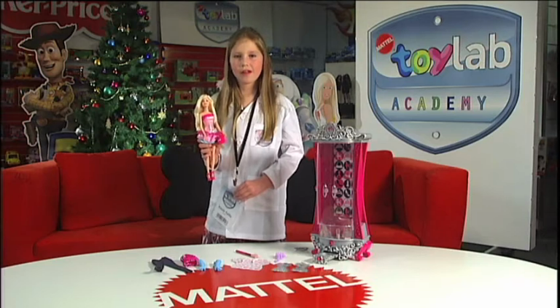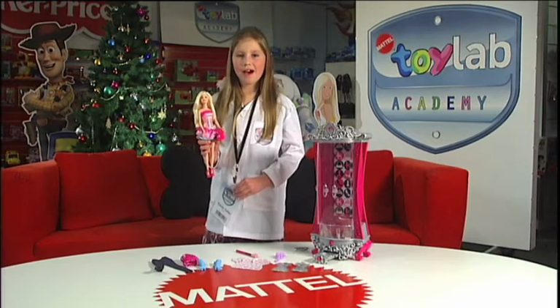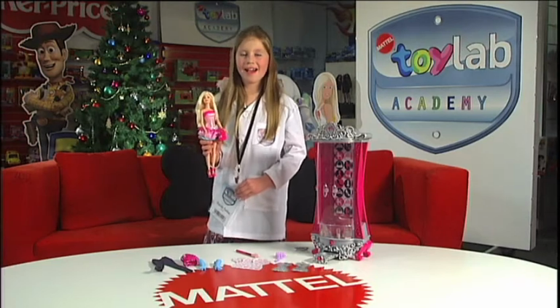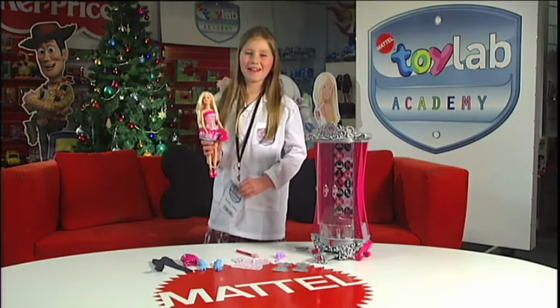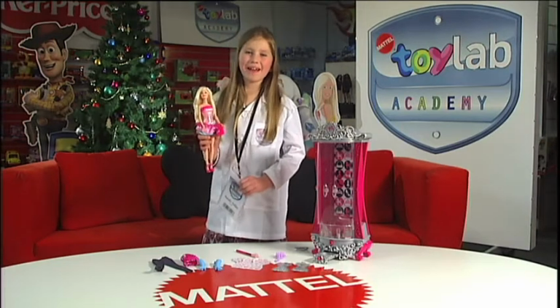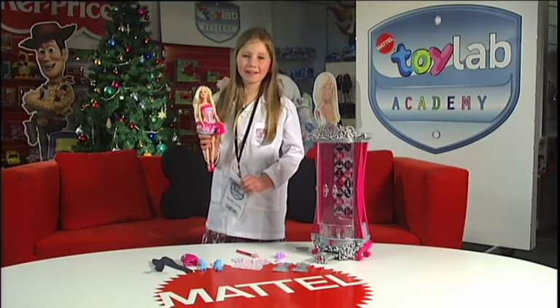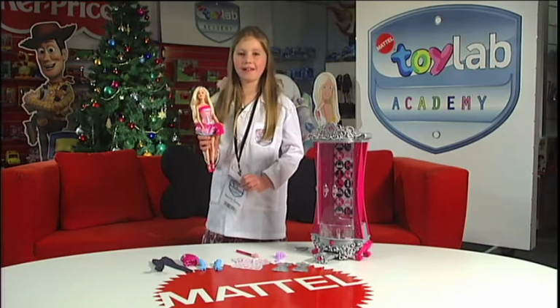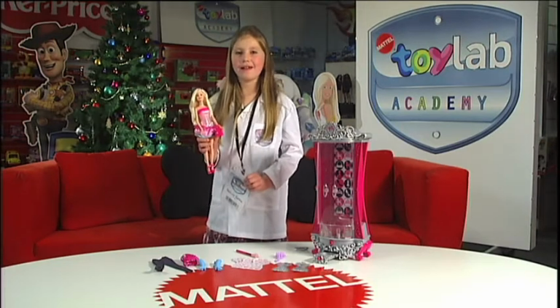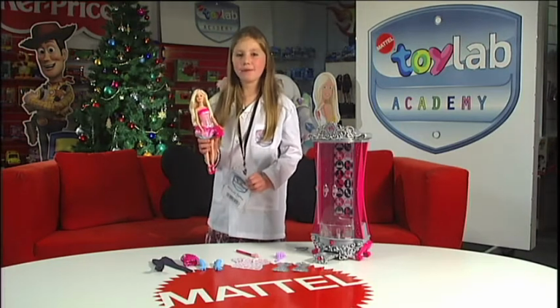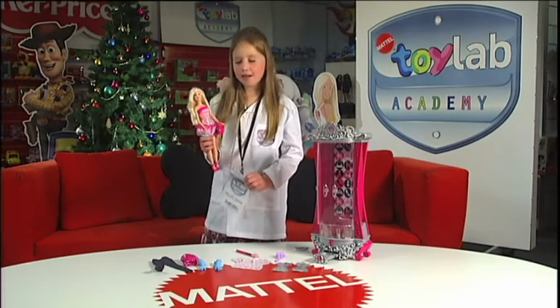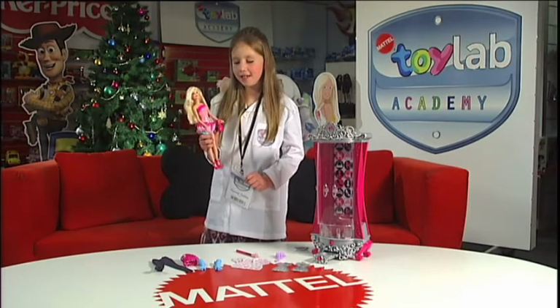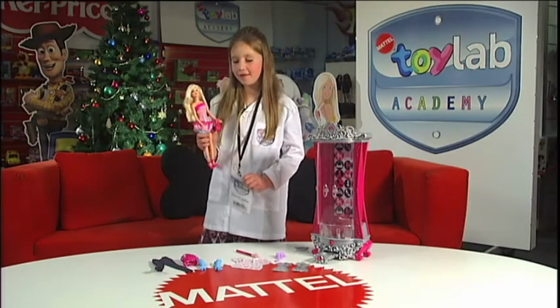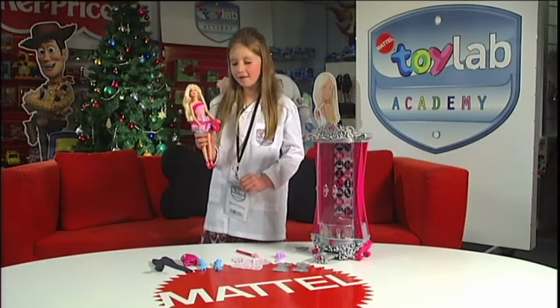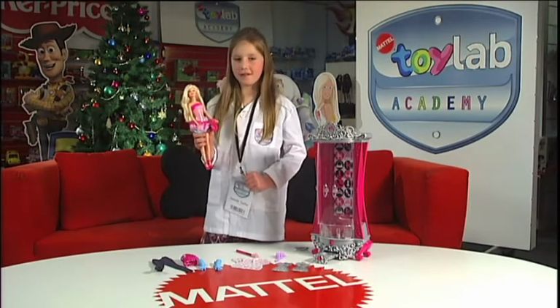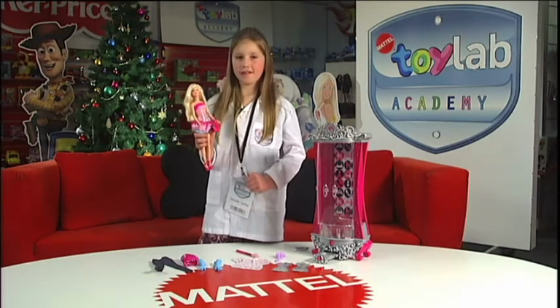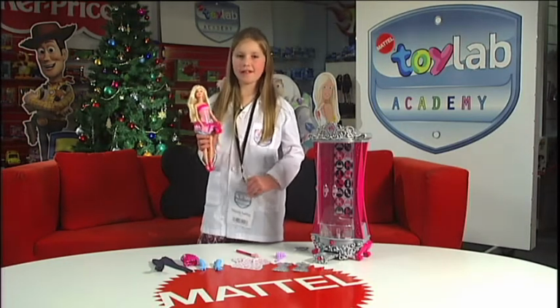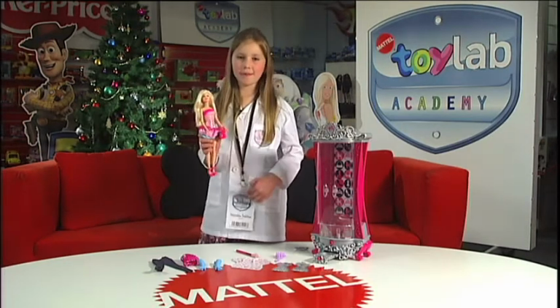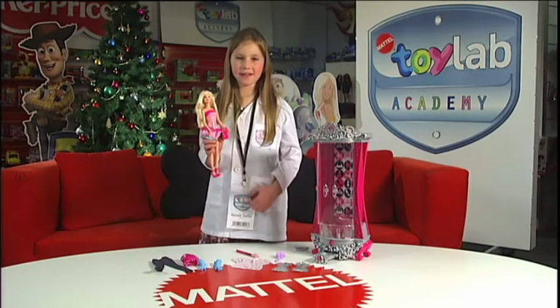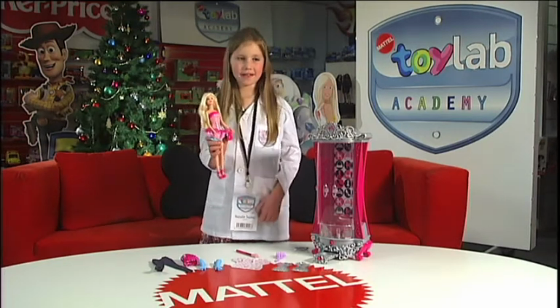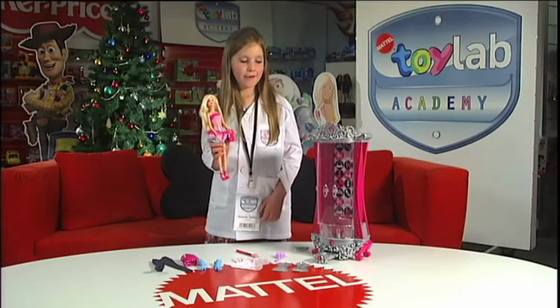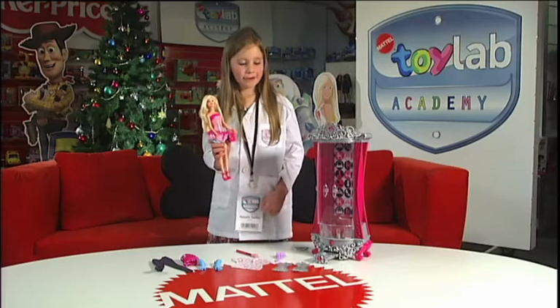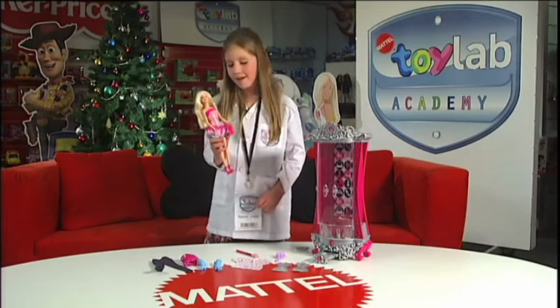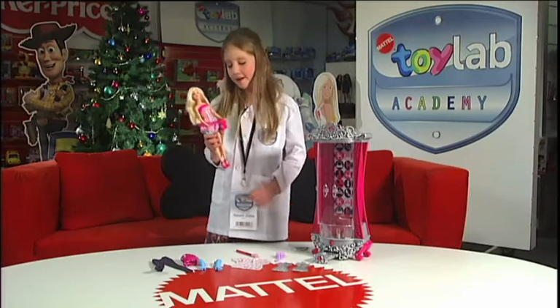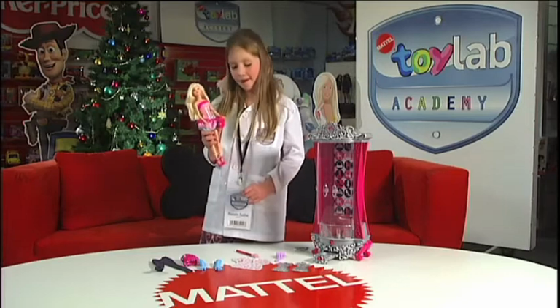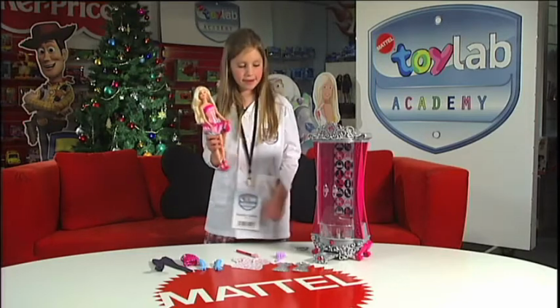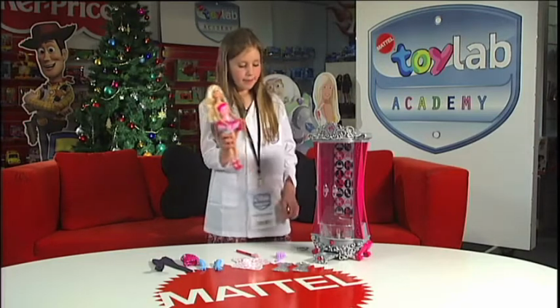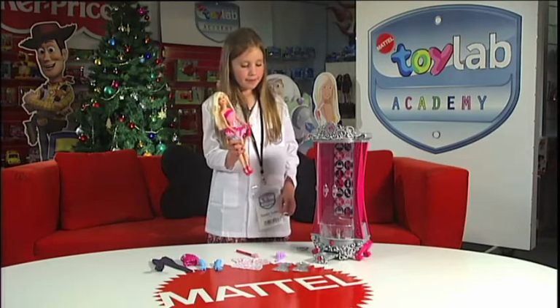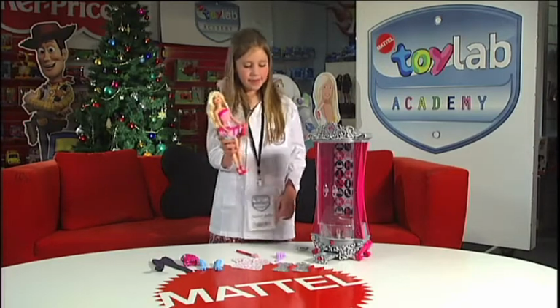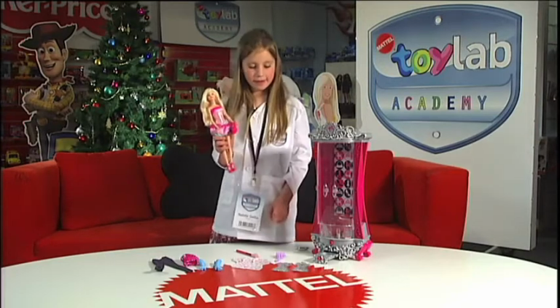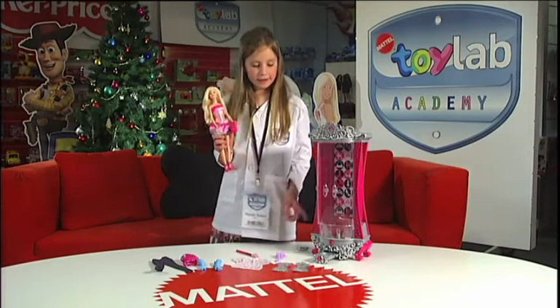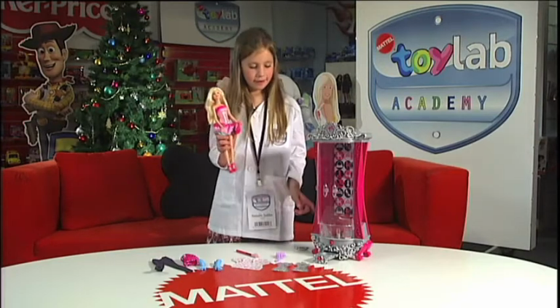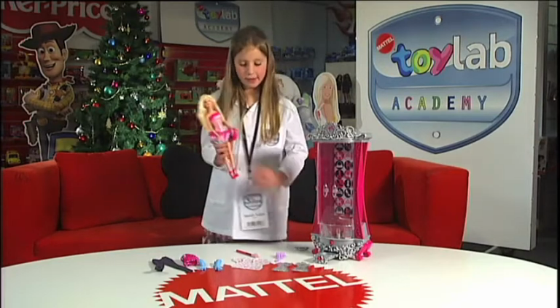Hi, I'm Natalie and I'm a trainee toyologist and I'm here to tell you about the Barbie Glitterizer.